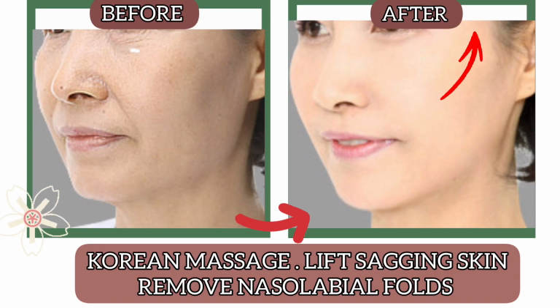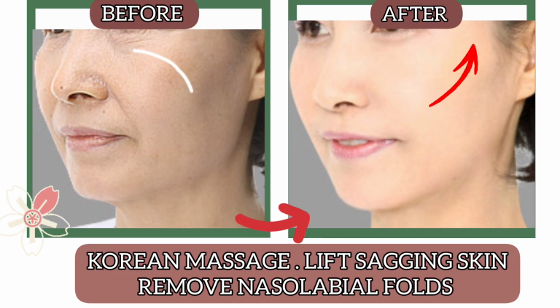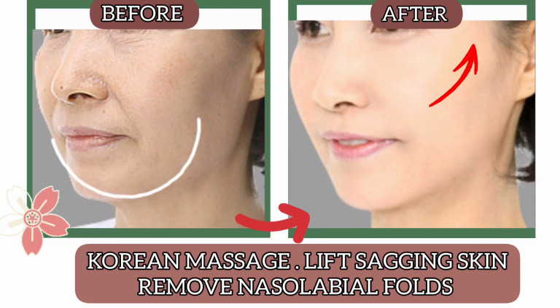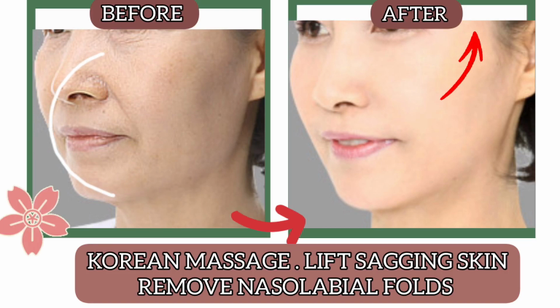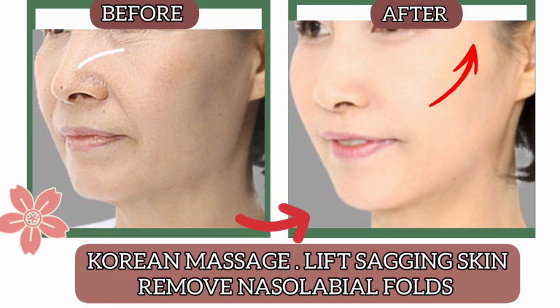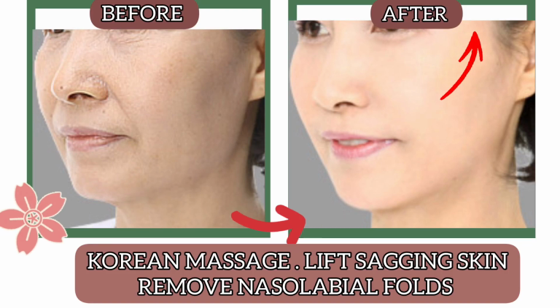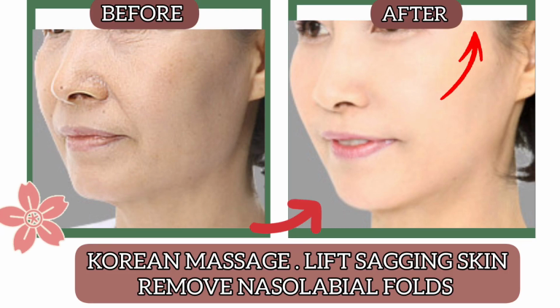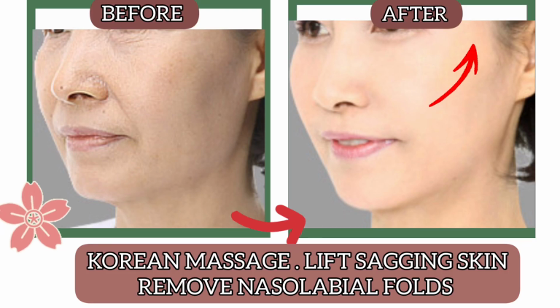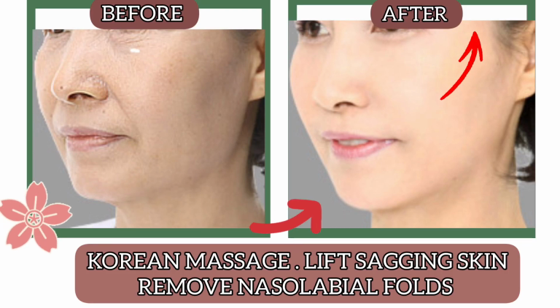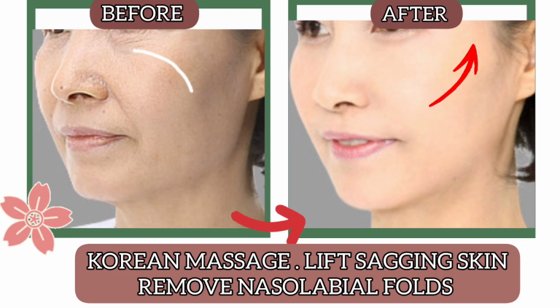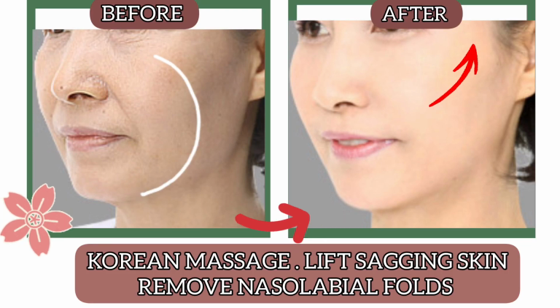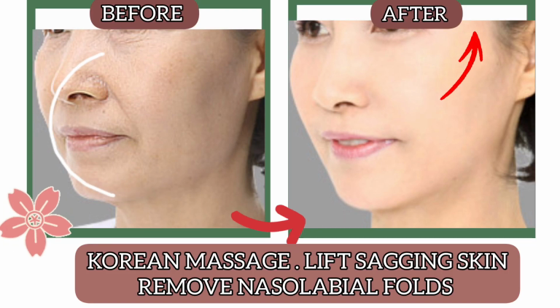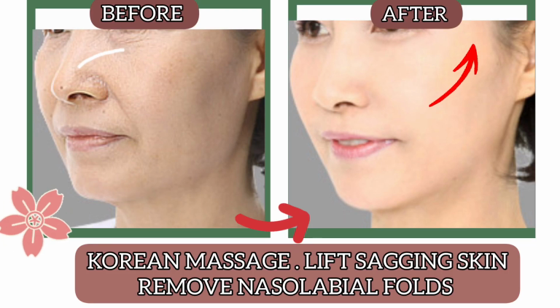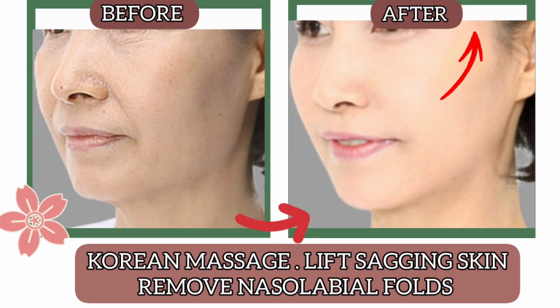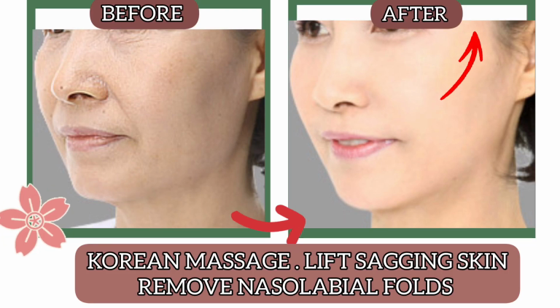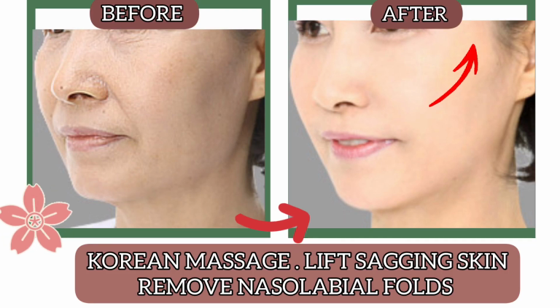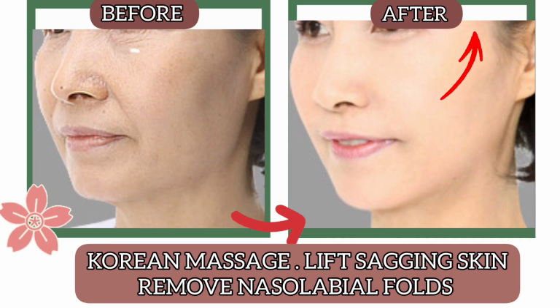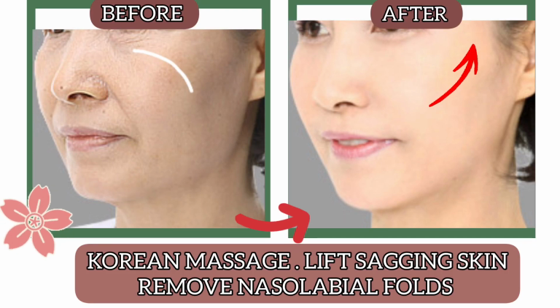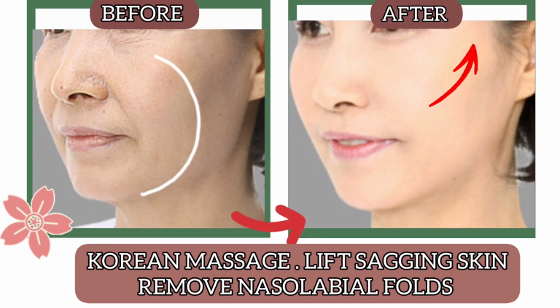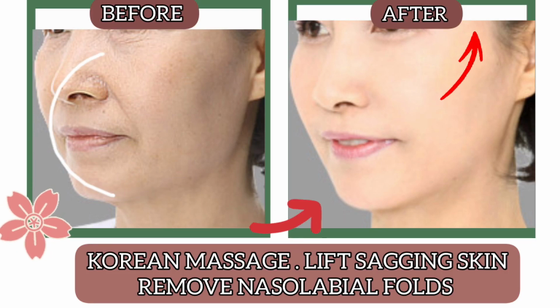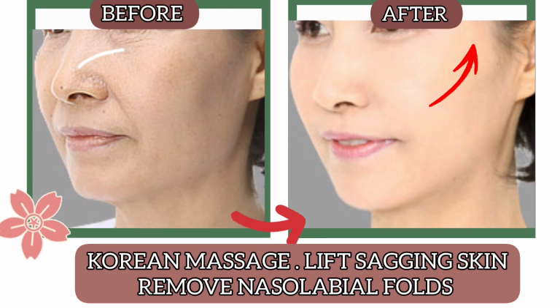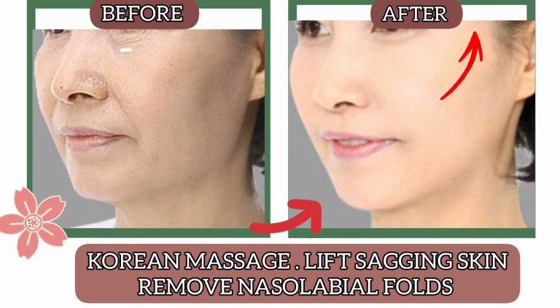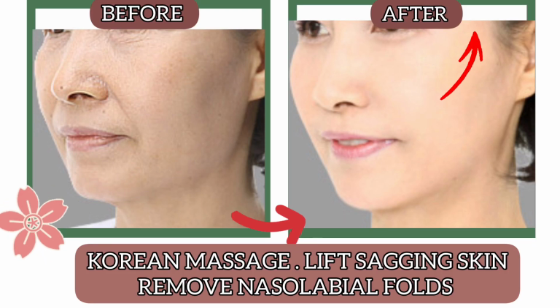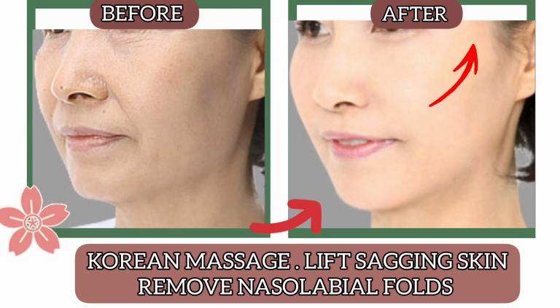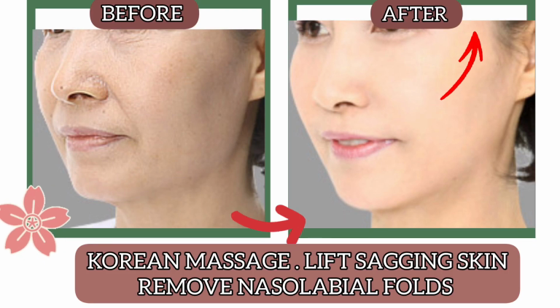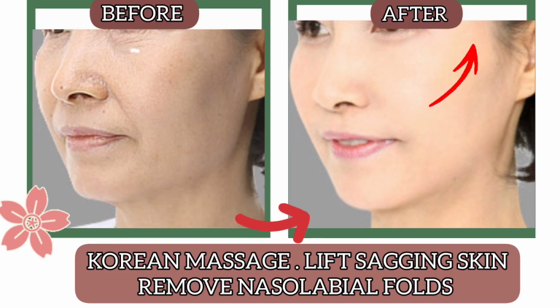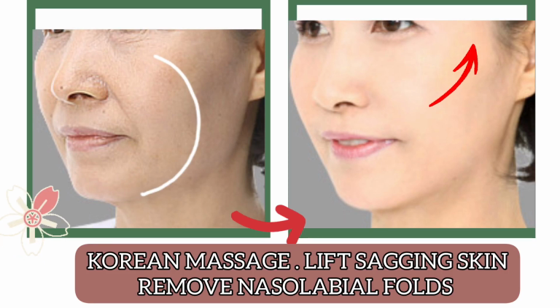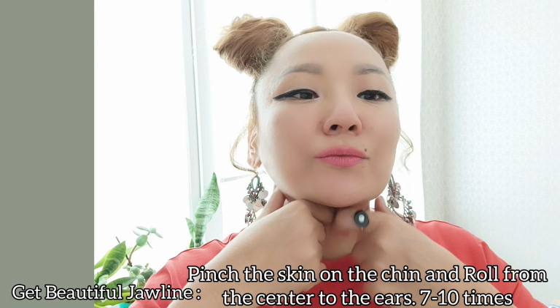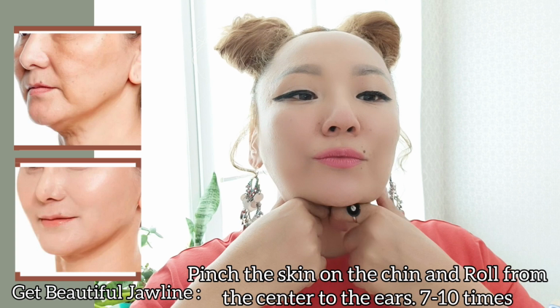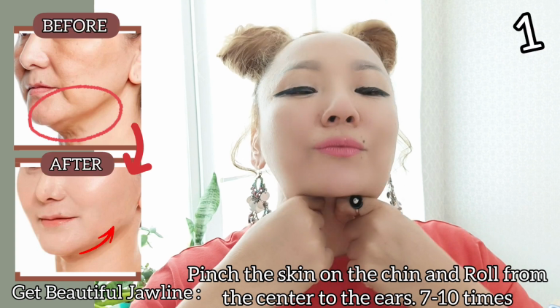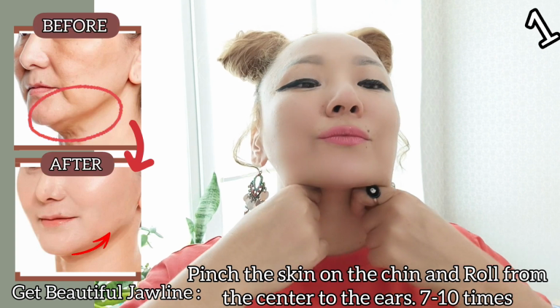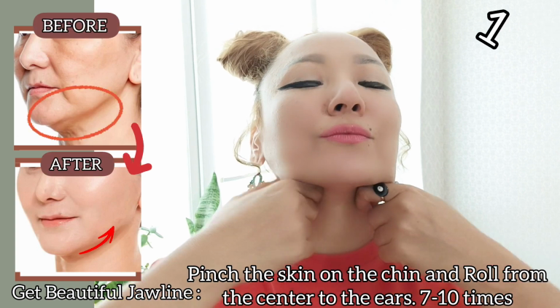Korean Massage. Lift sagging skin, remove nasolabial folds. Let's get started.